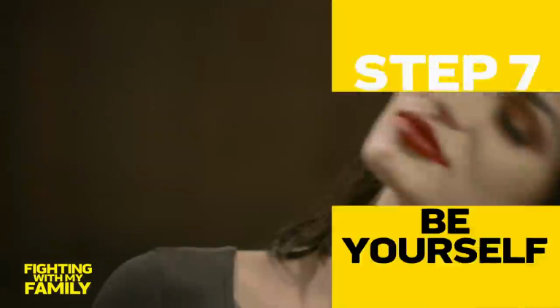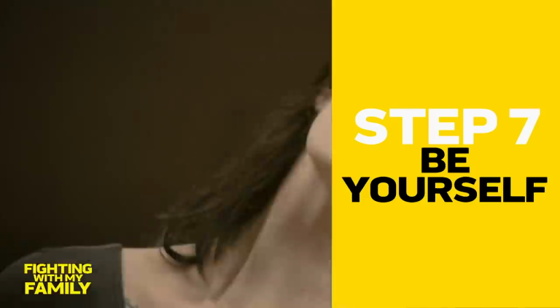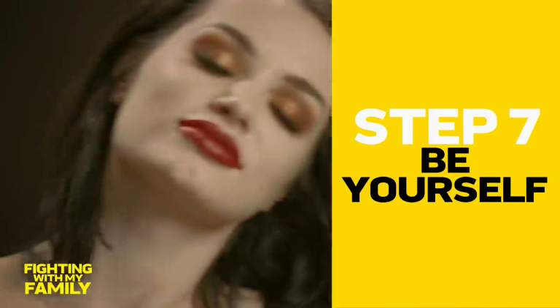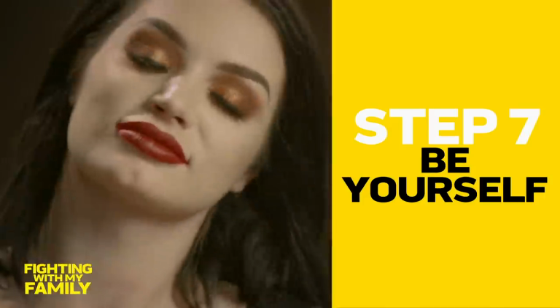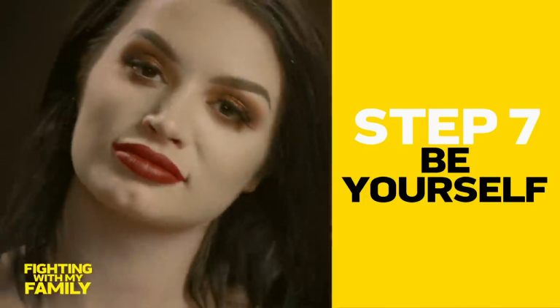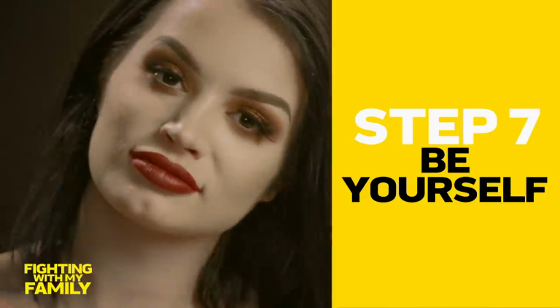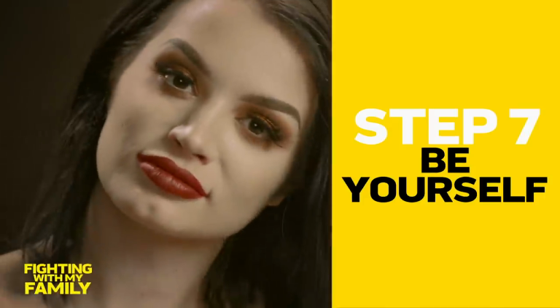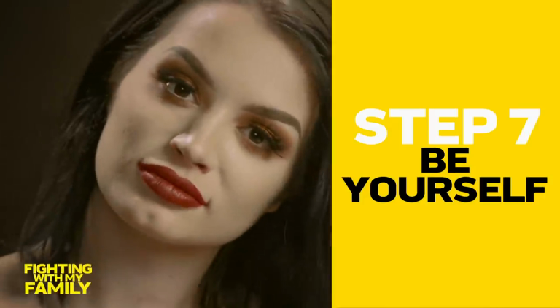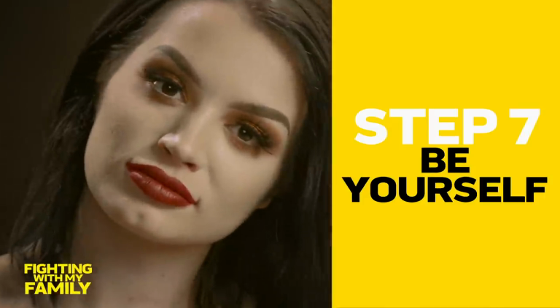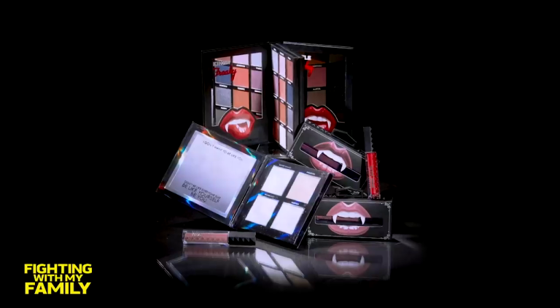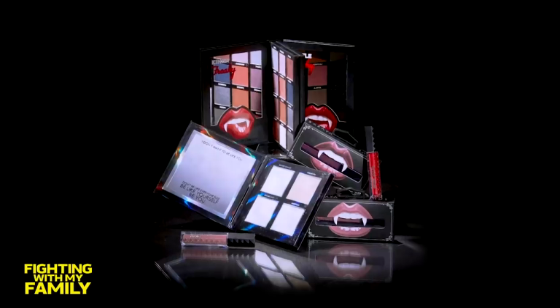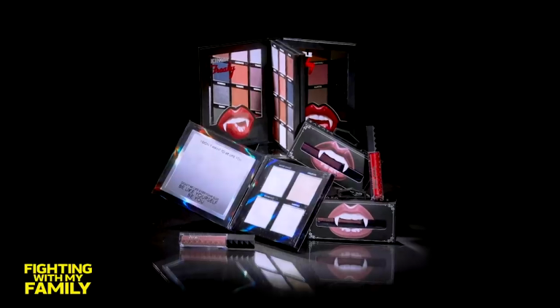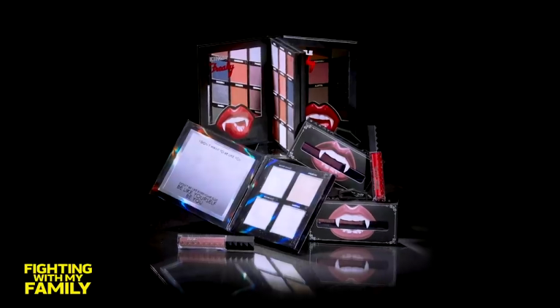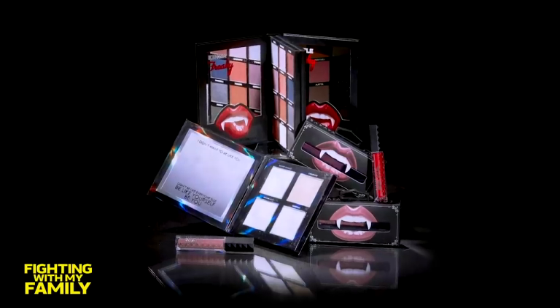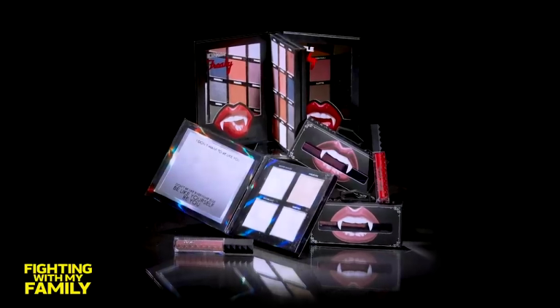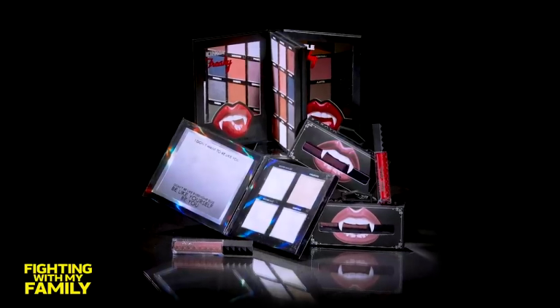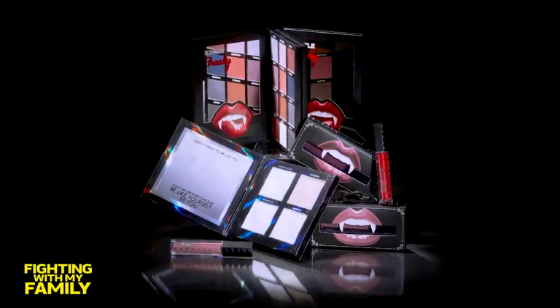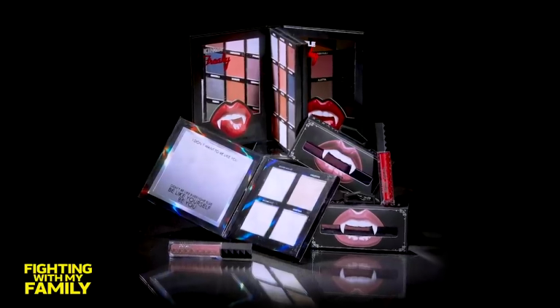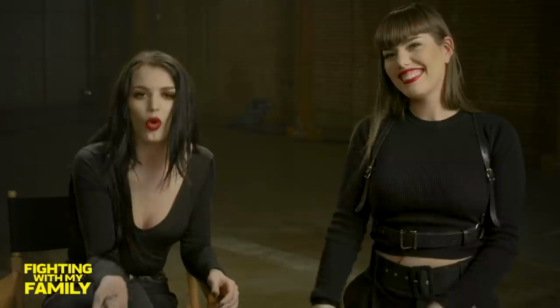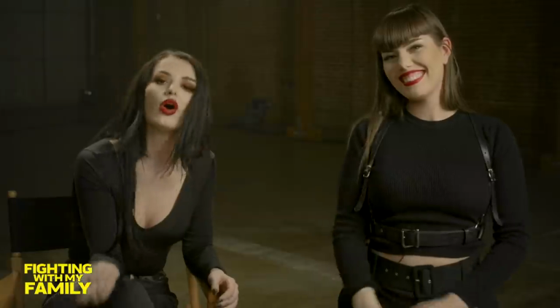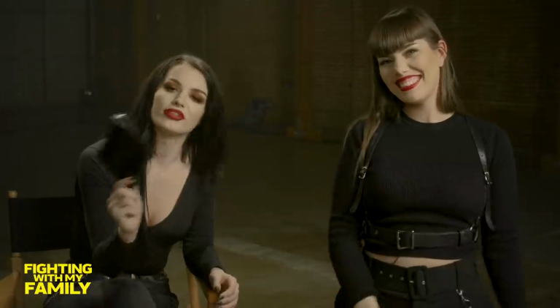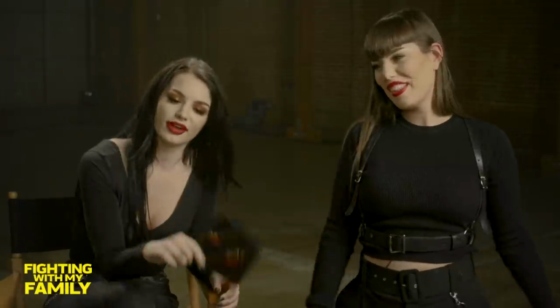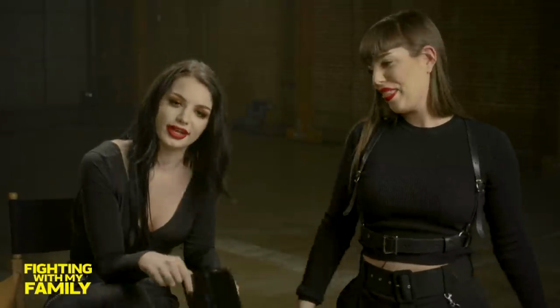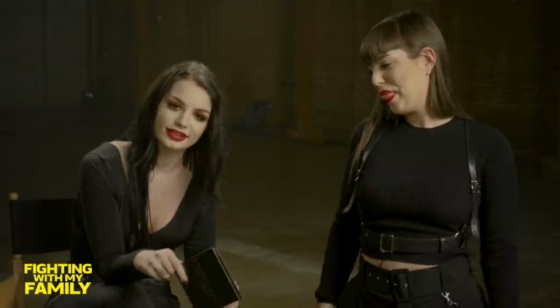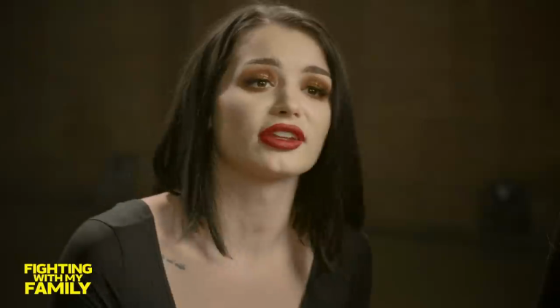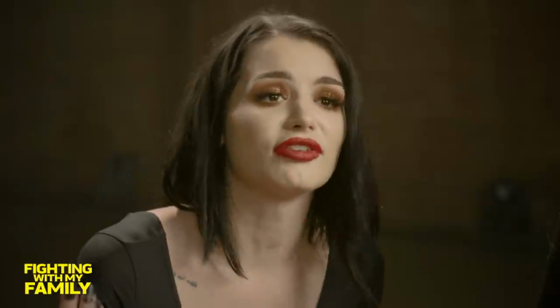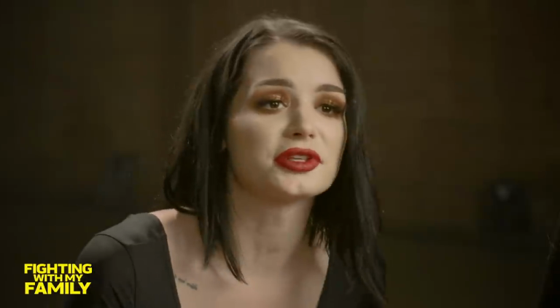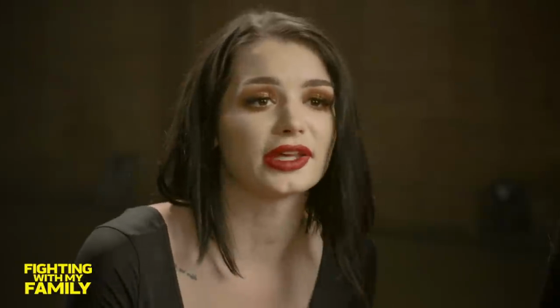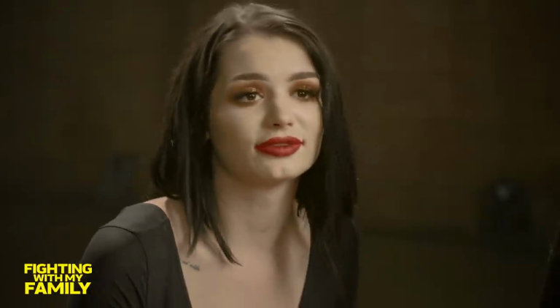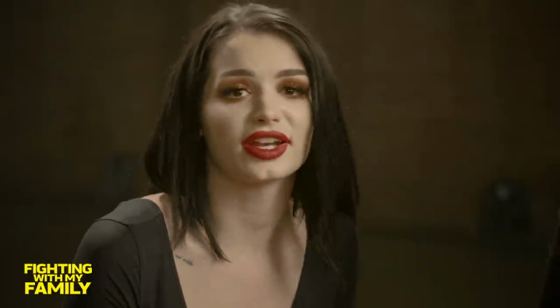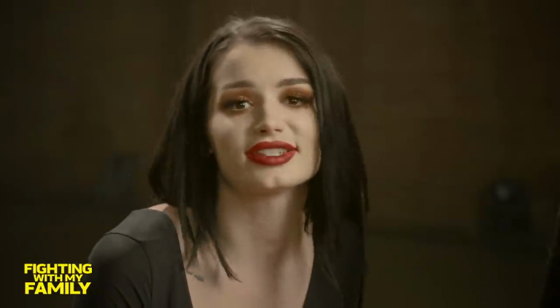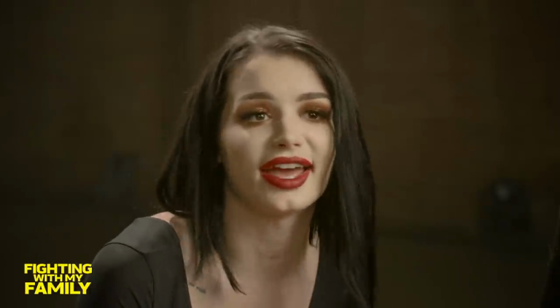So you can get these in Hot Topic in the stores or online. I love Hot Topic. What can I say?